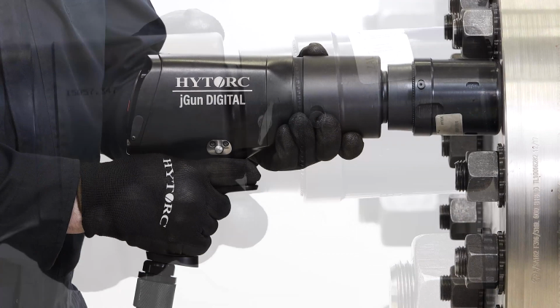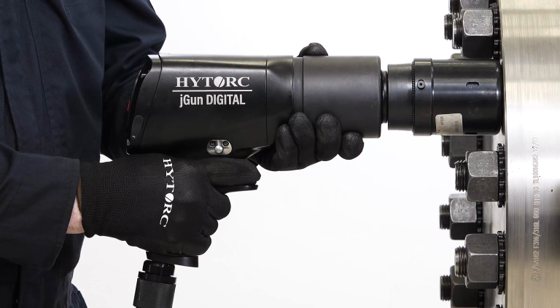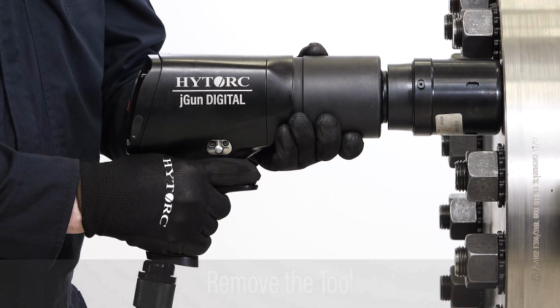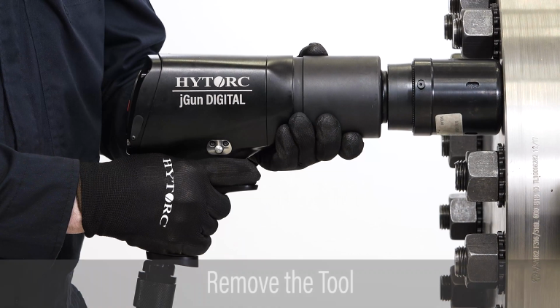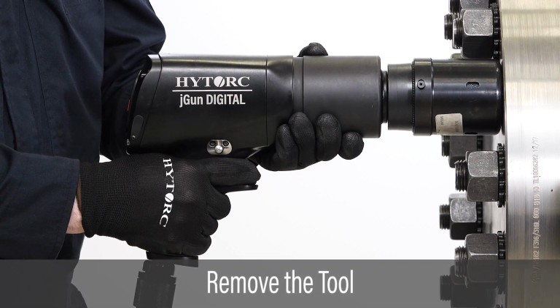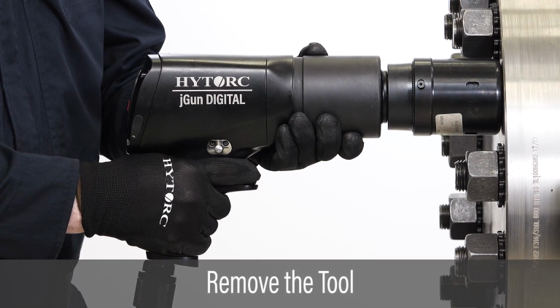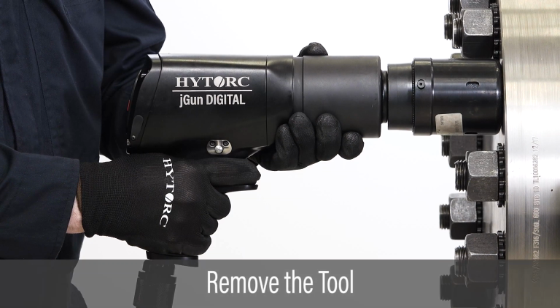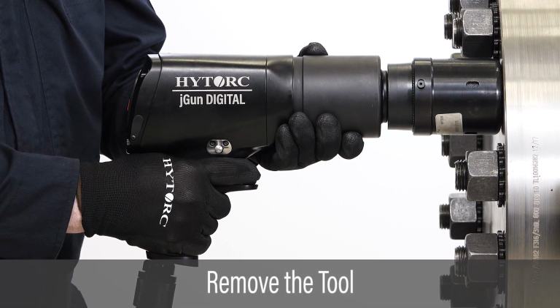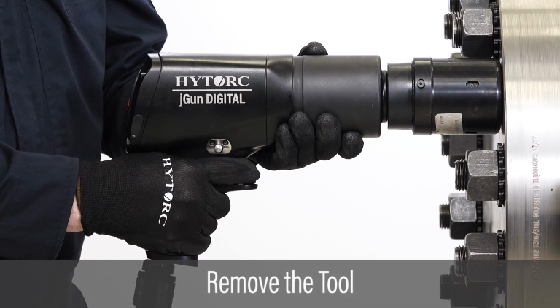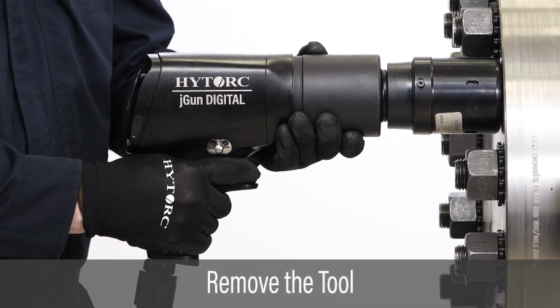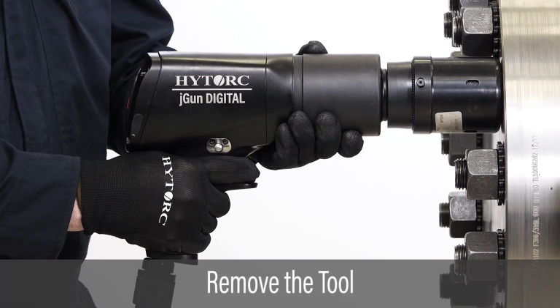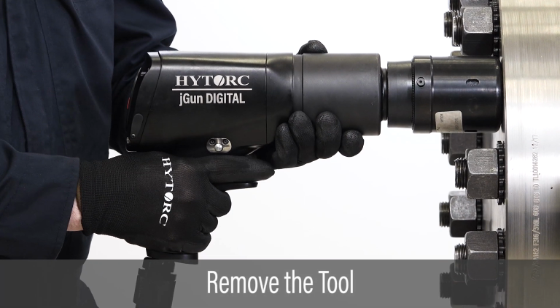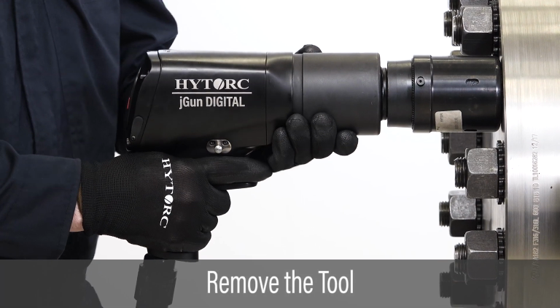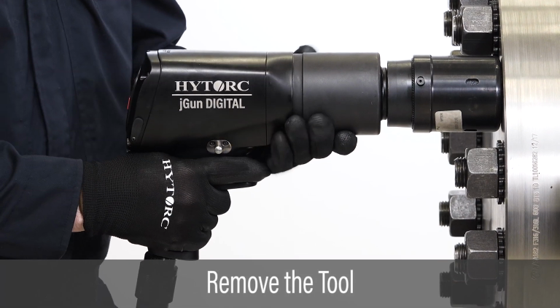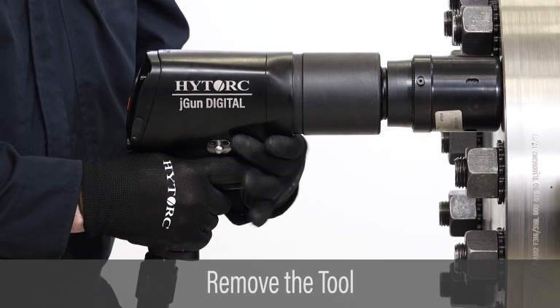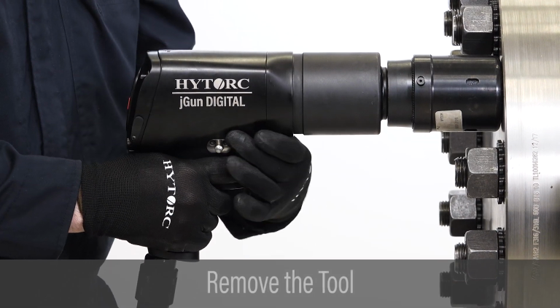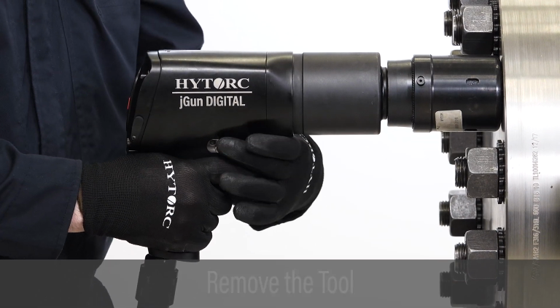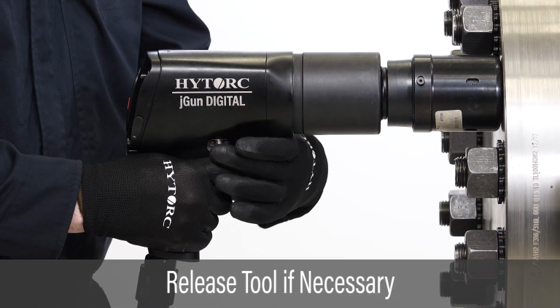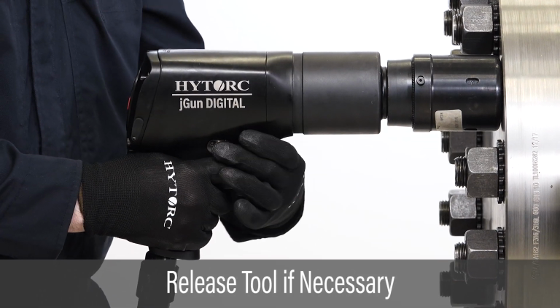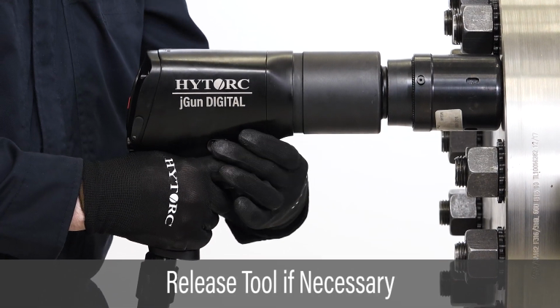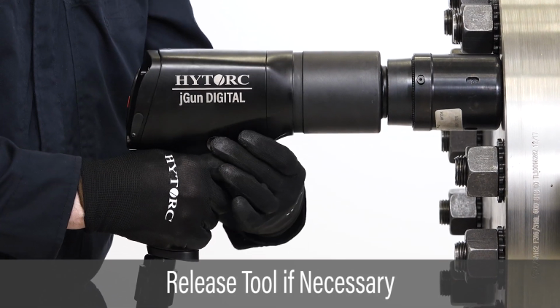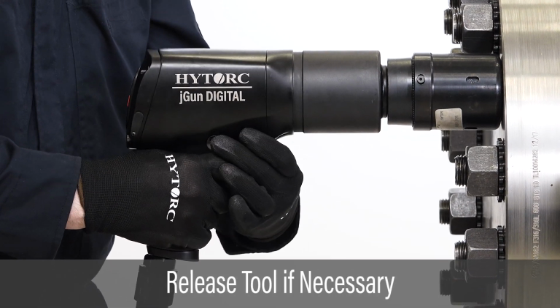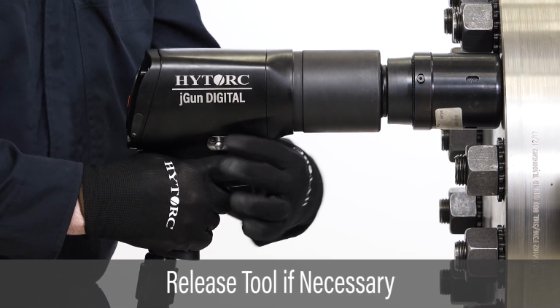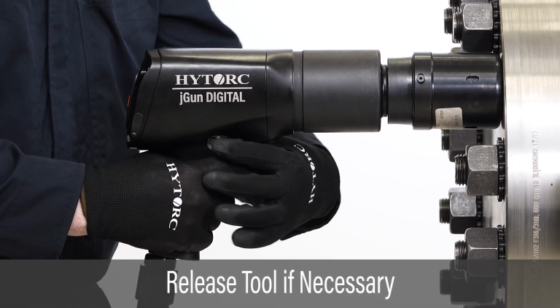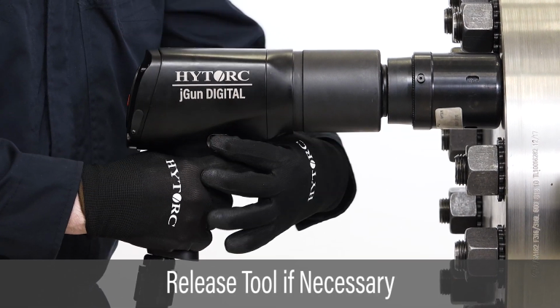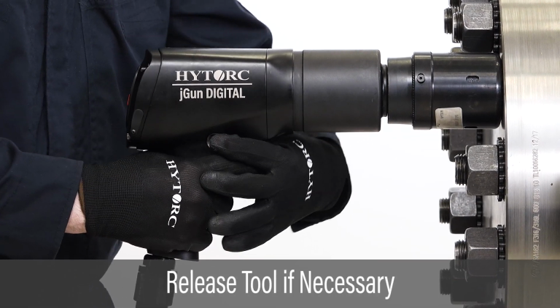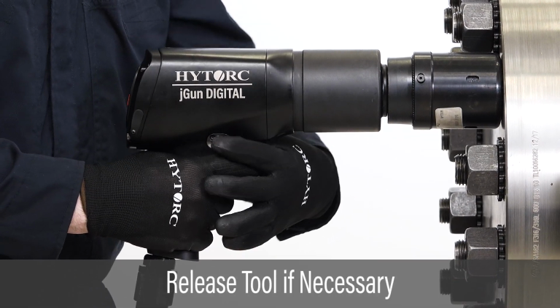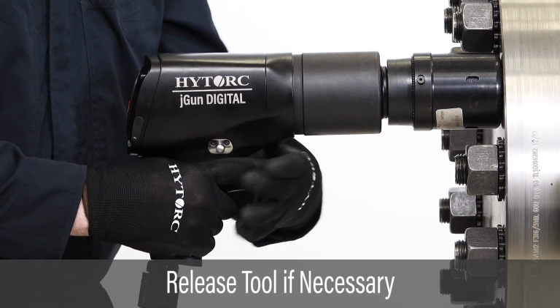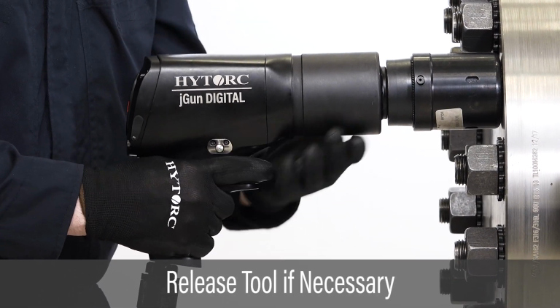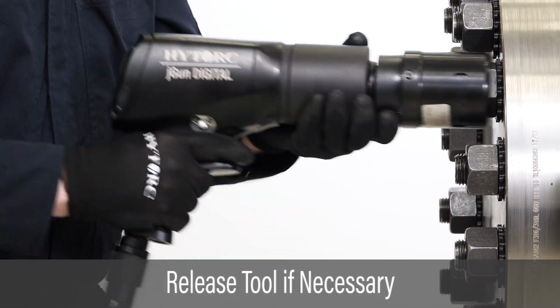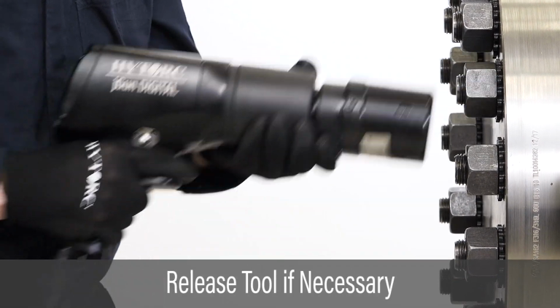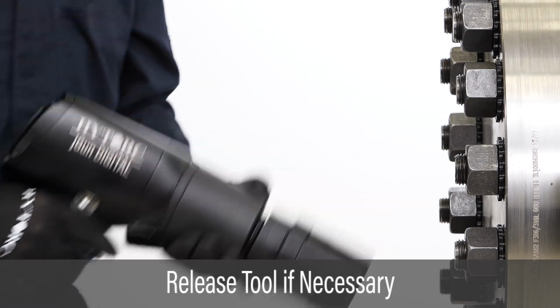Should the tool be locked onto the nut, set the tool to loosen and jog the trigger until released.